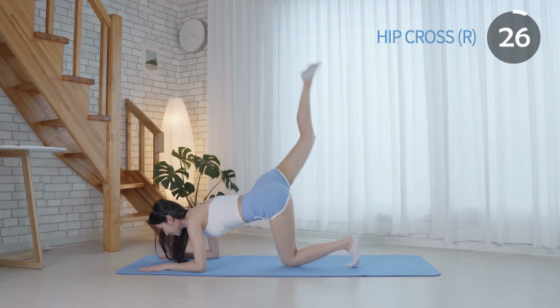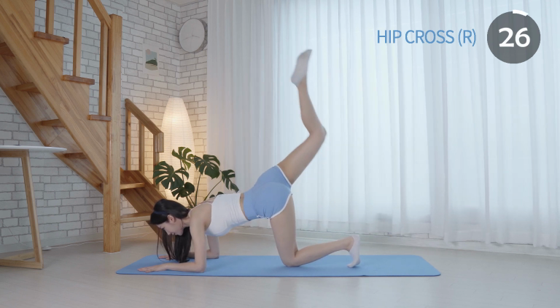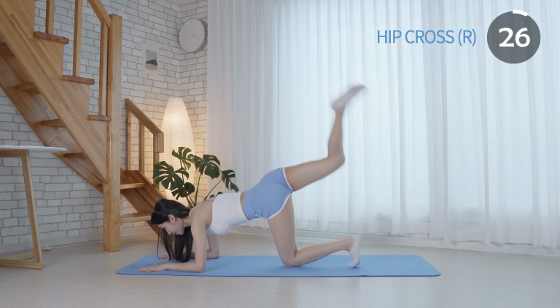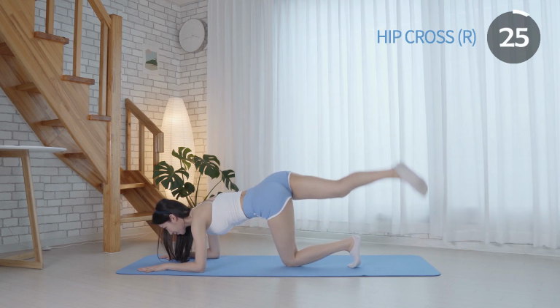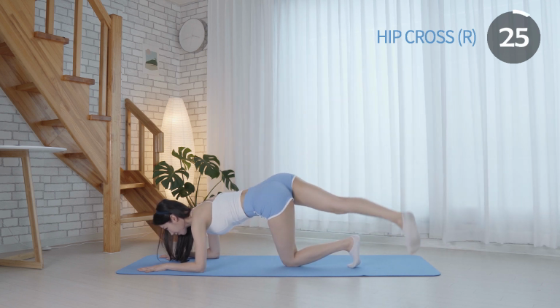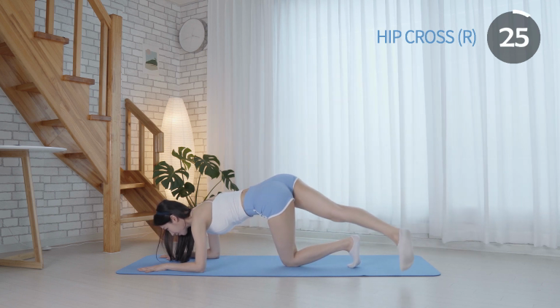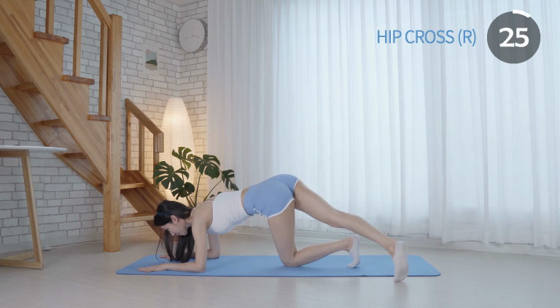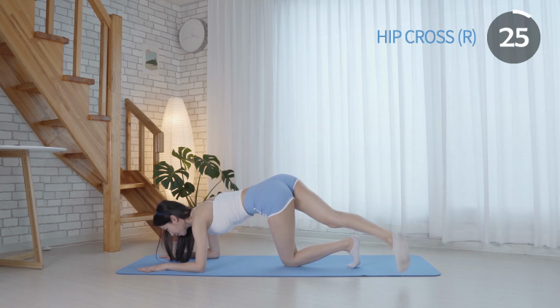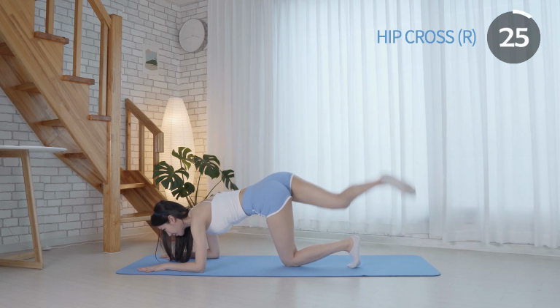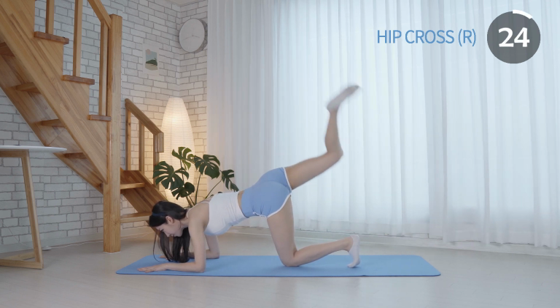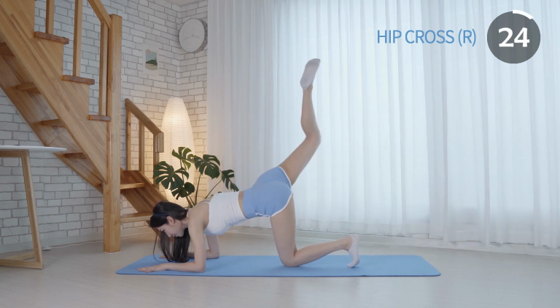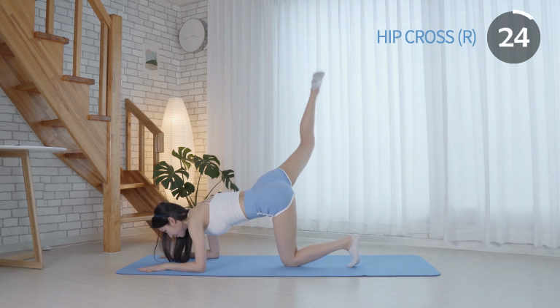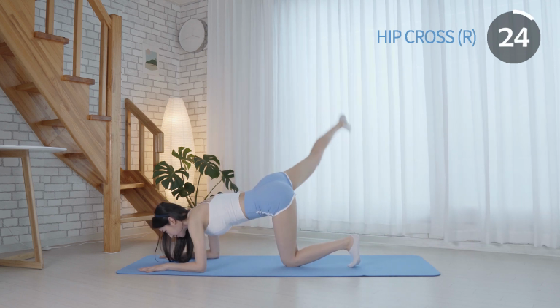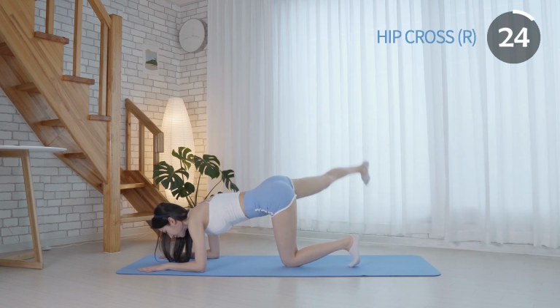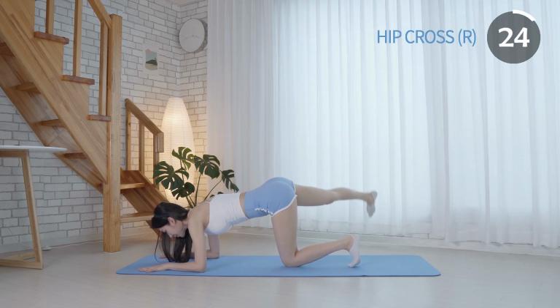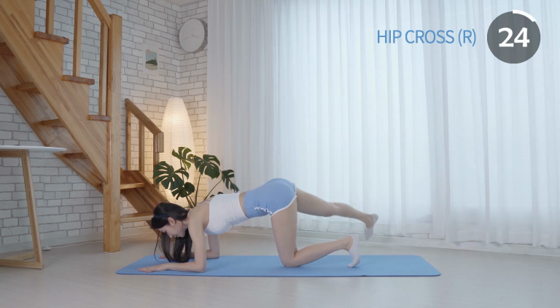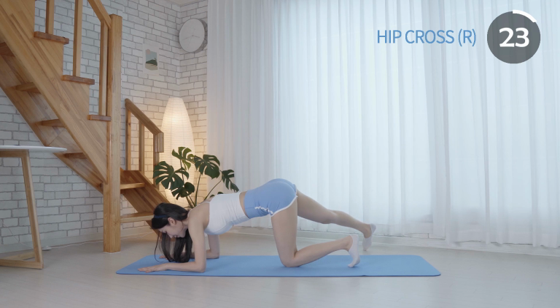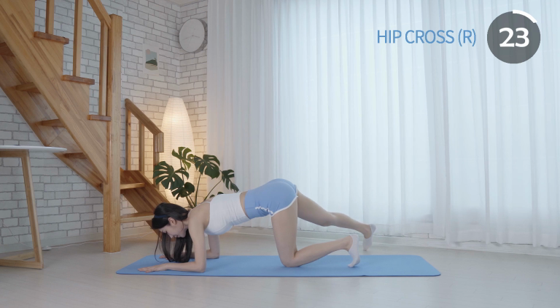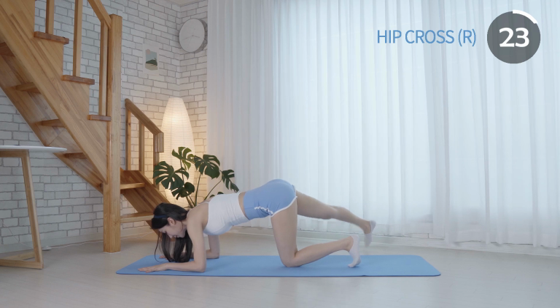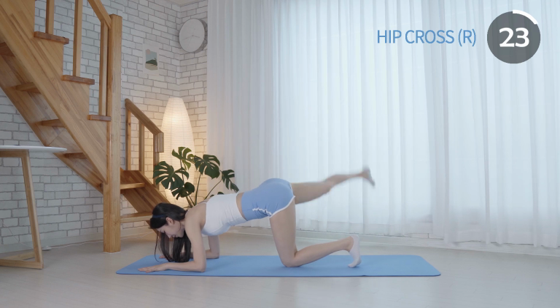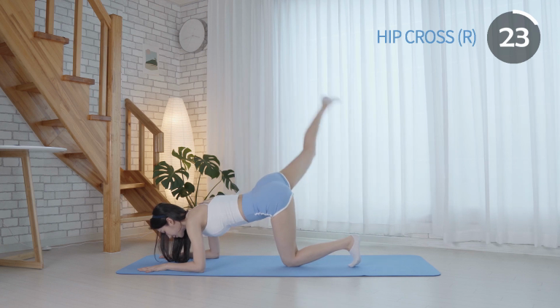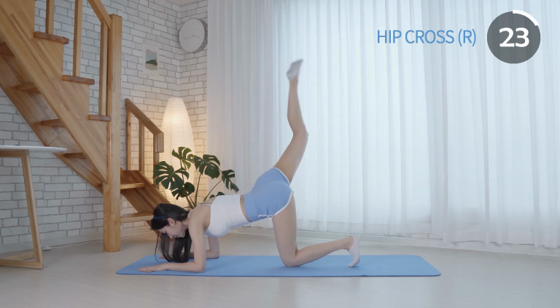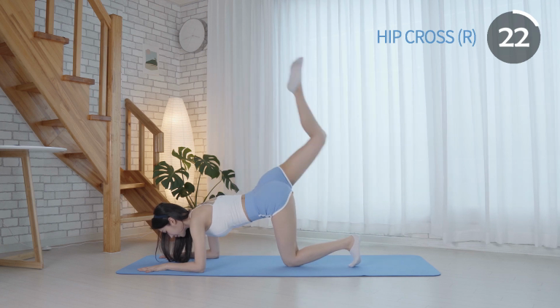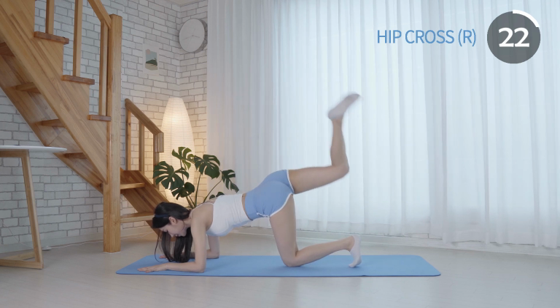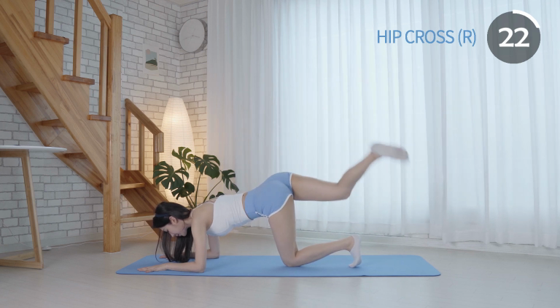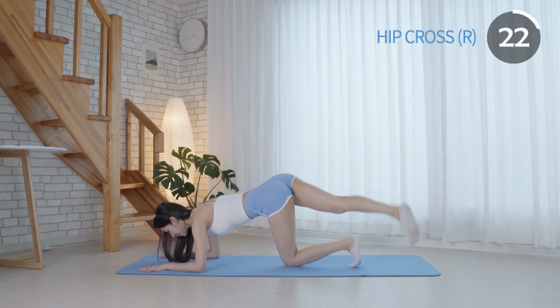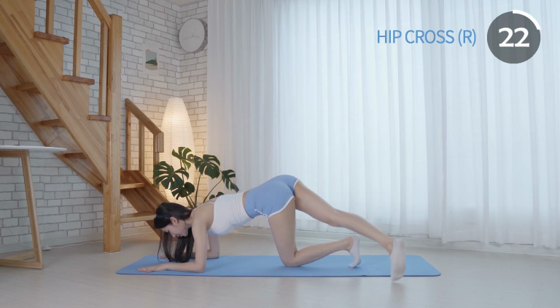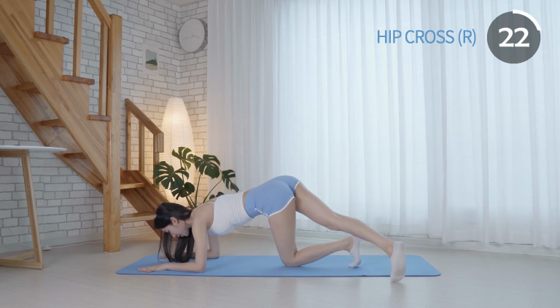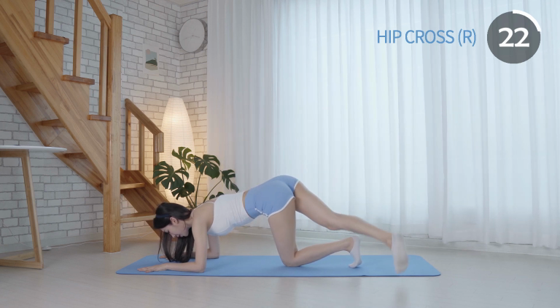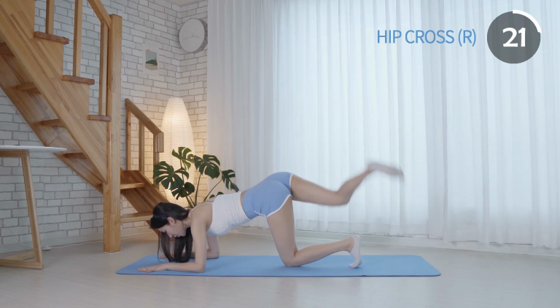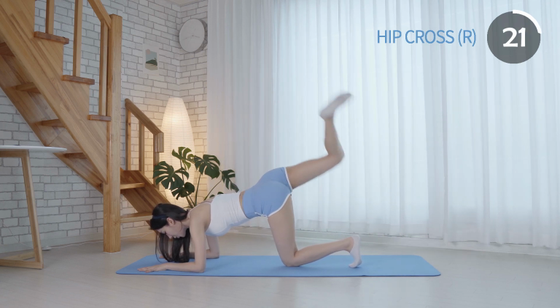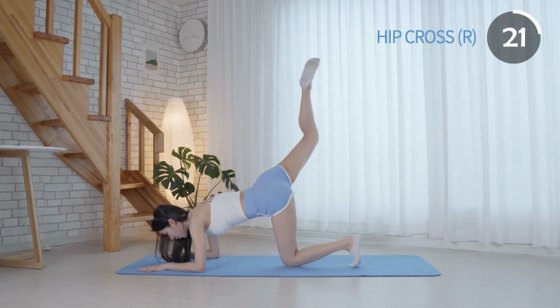It targets the glutes and helps to tone, tighten, and strengthen your butt.